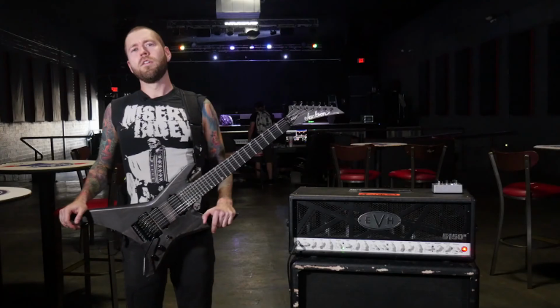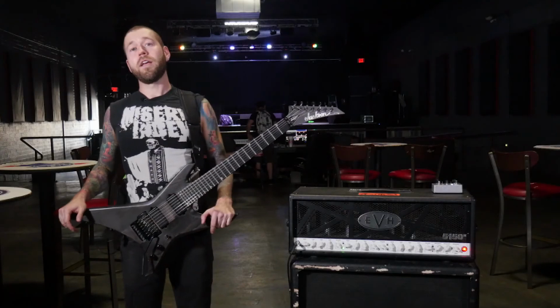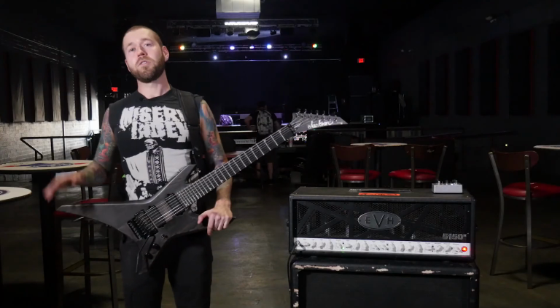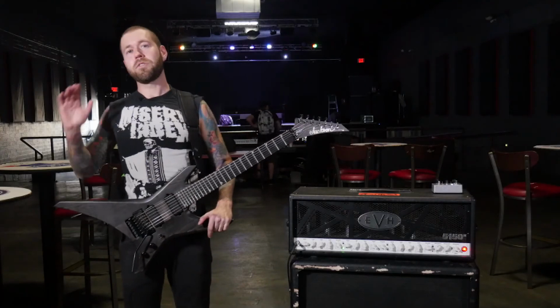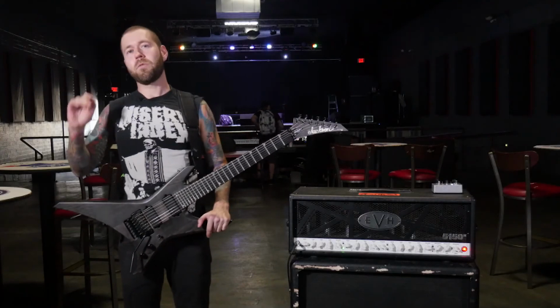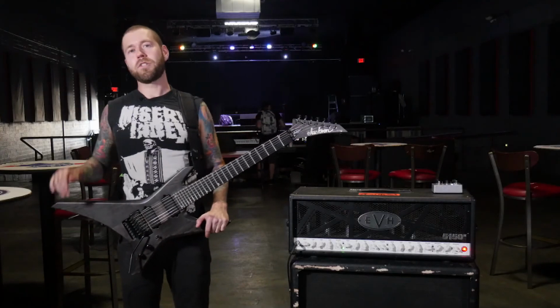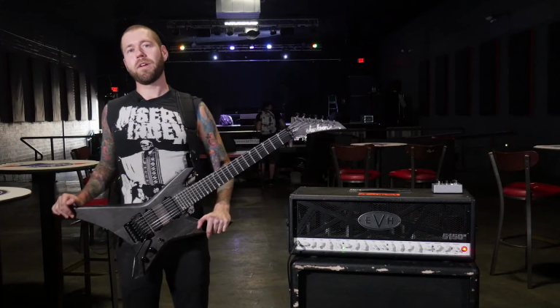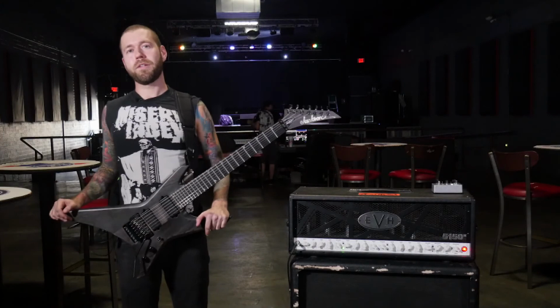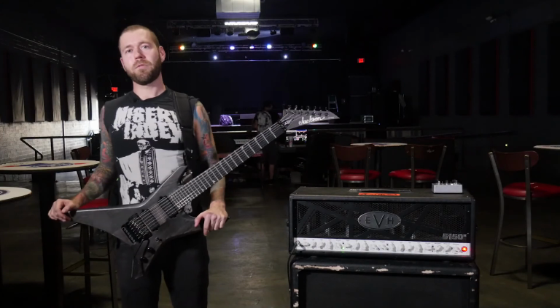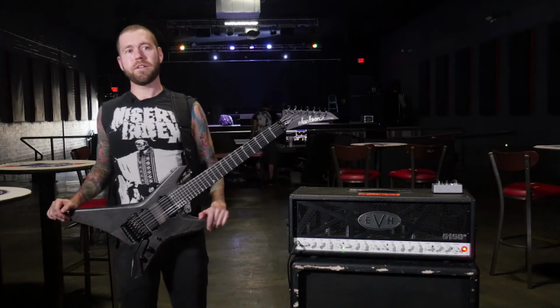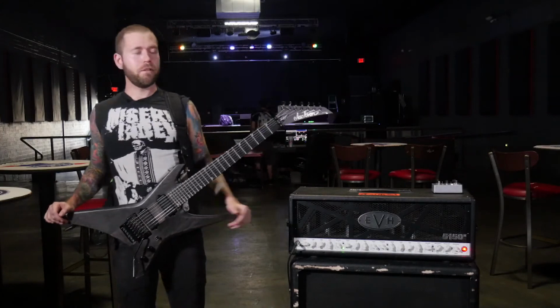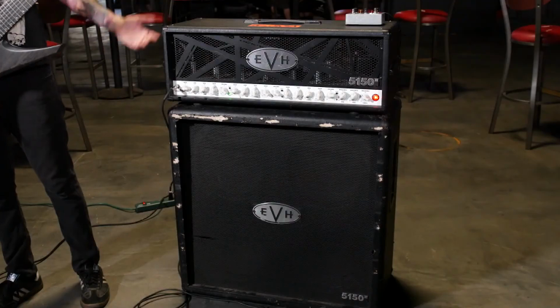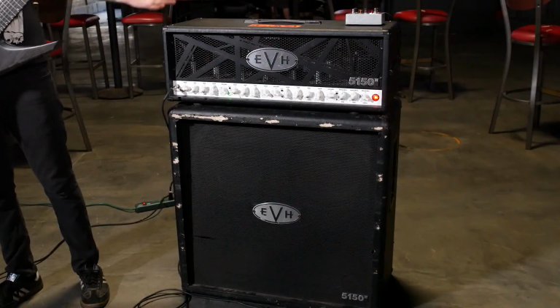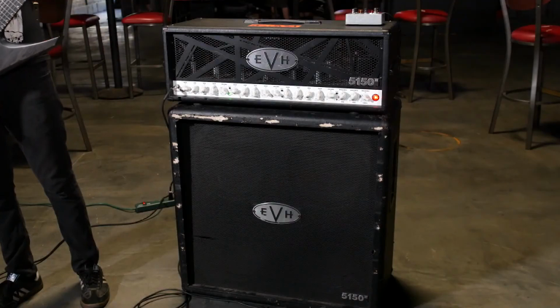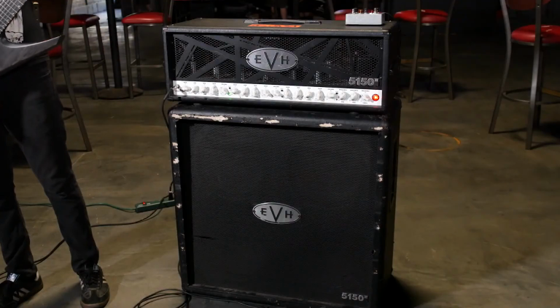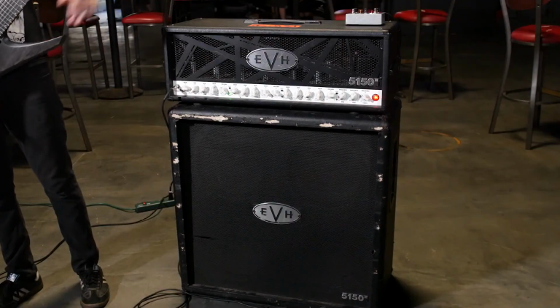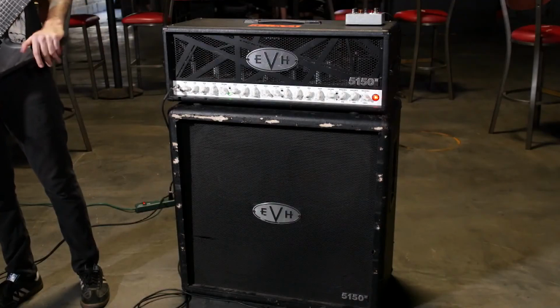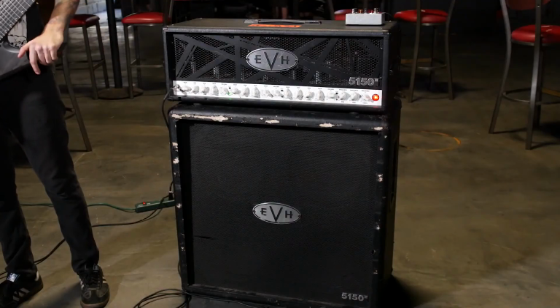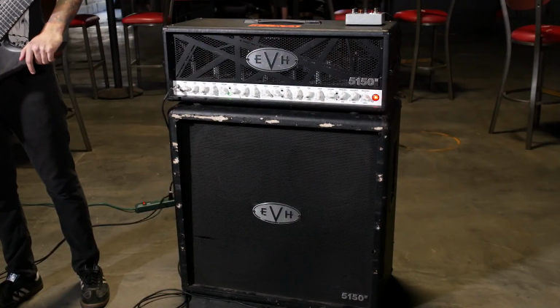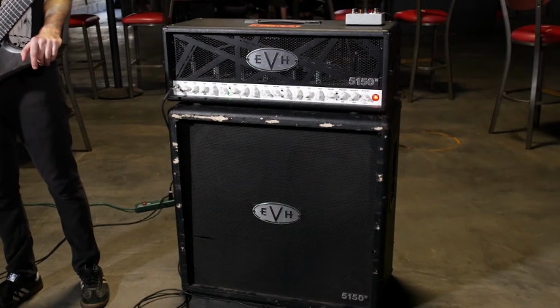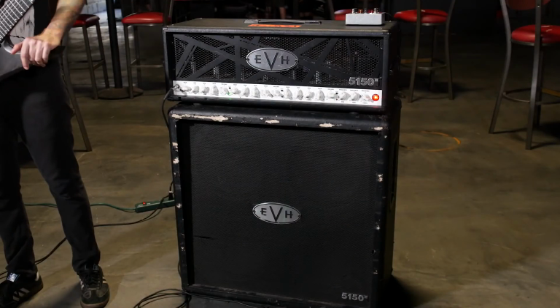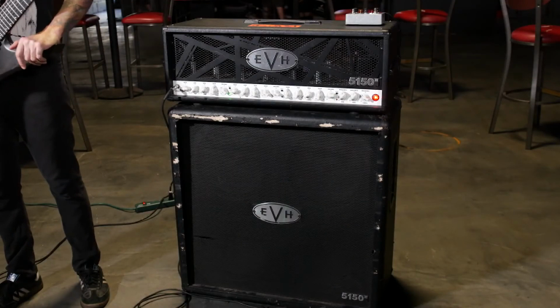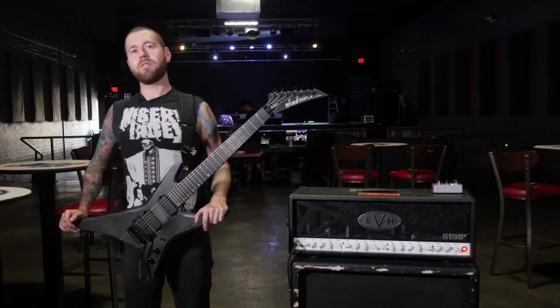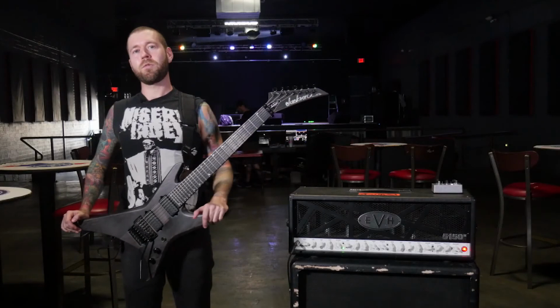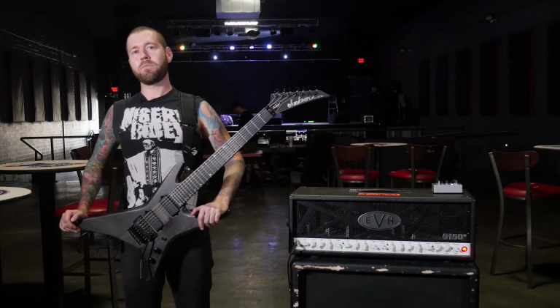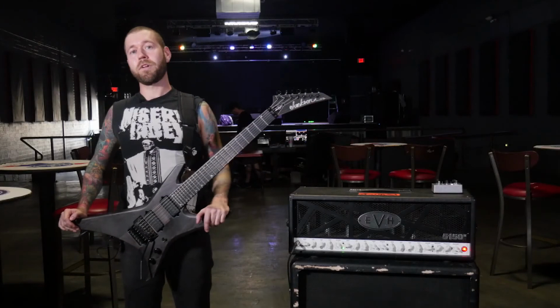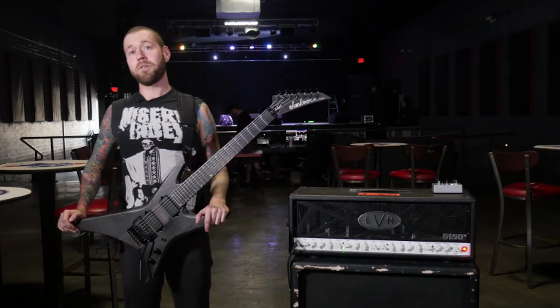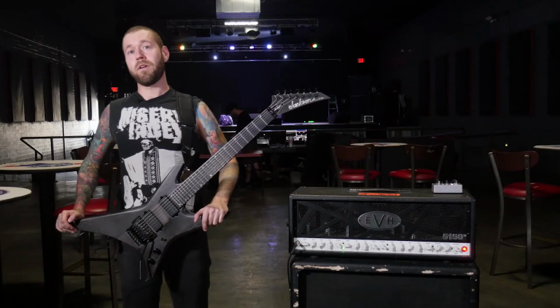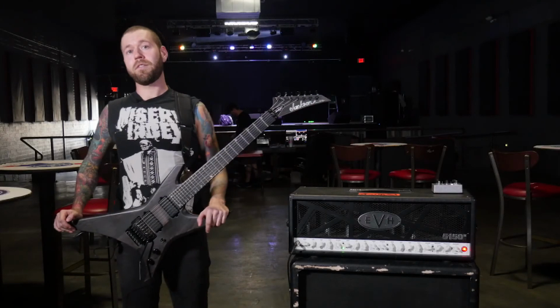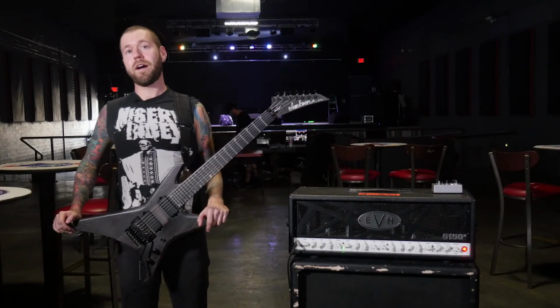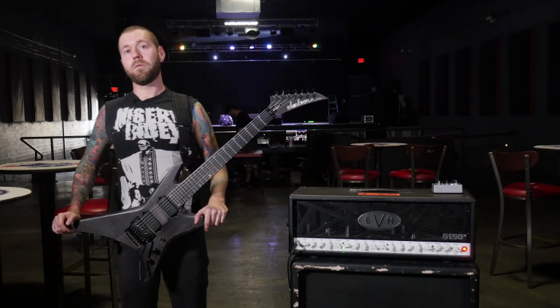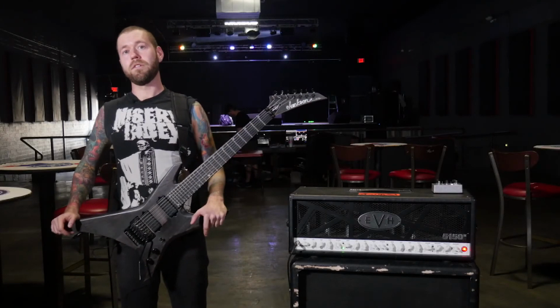Thanks so much for watching my gear rundown of my EVH amp. Check us out on tour supporting our new record, The Outer Ones.